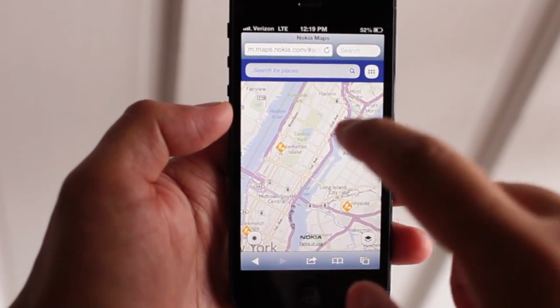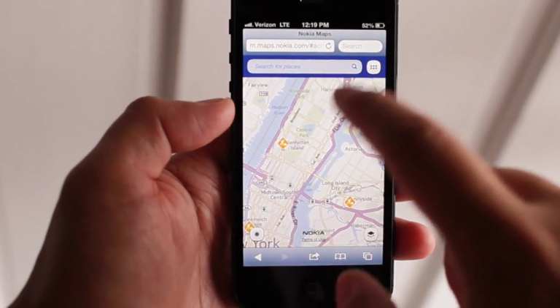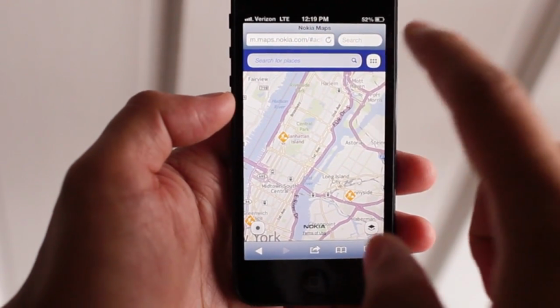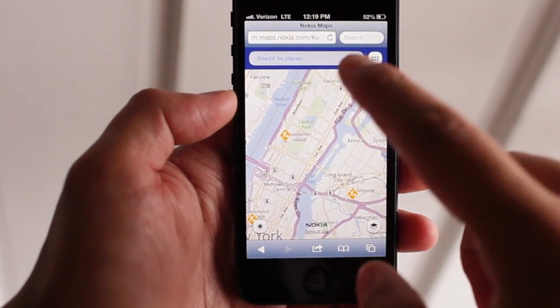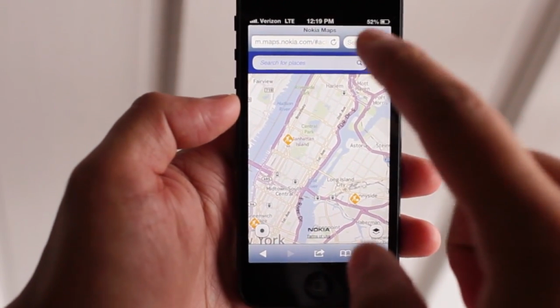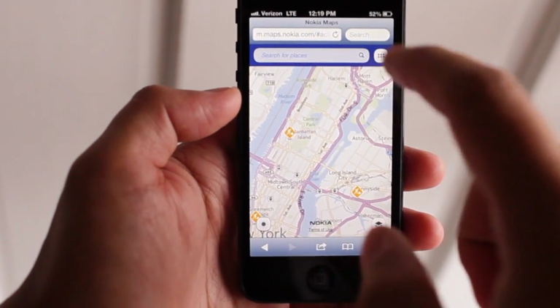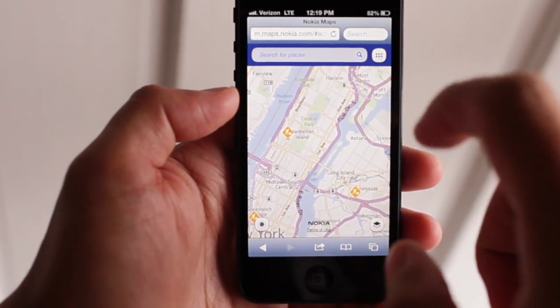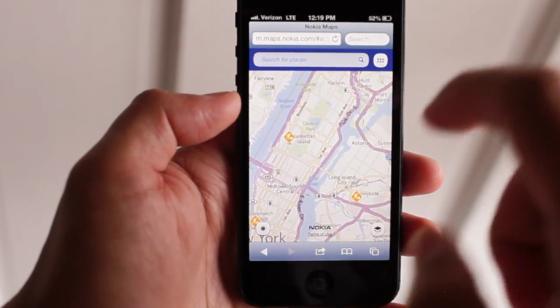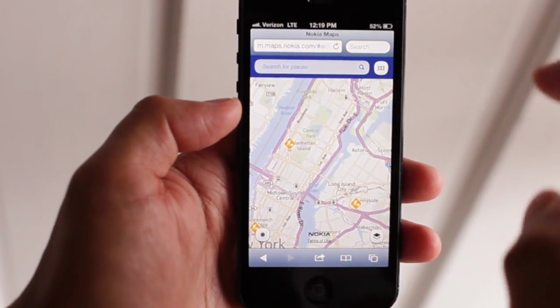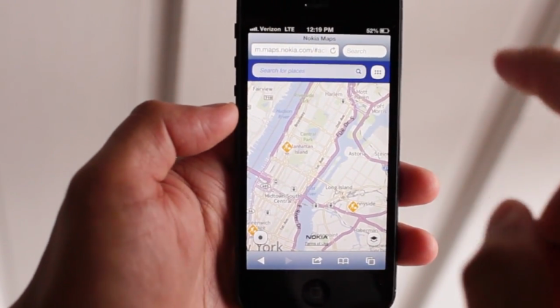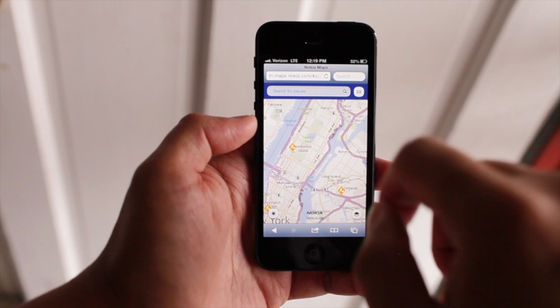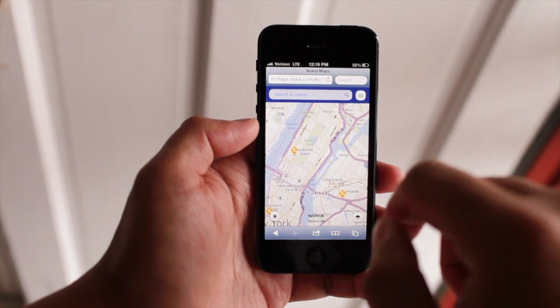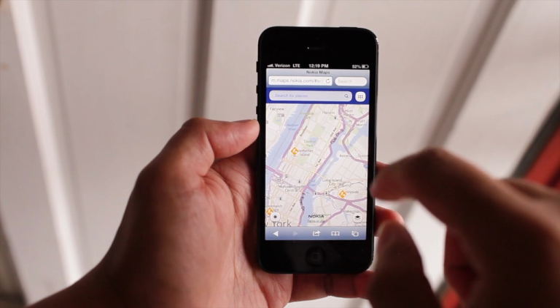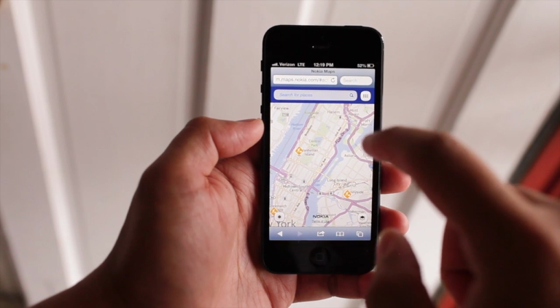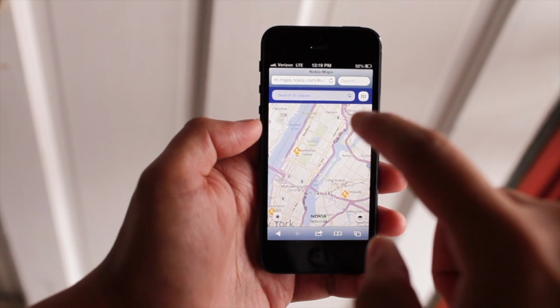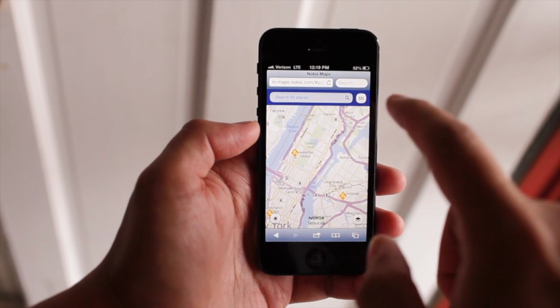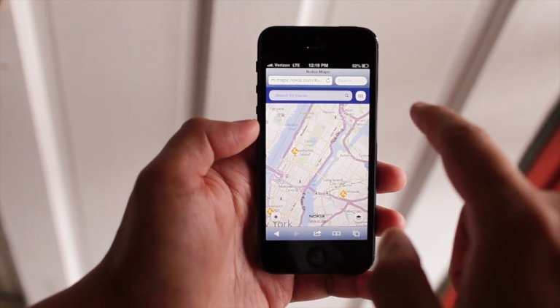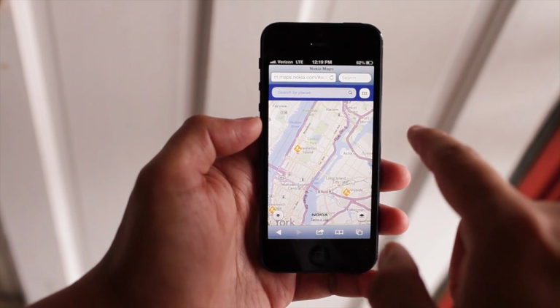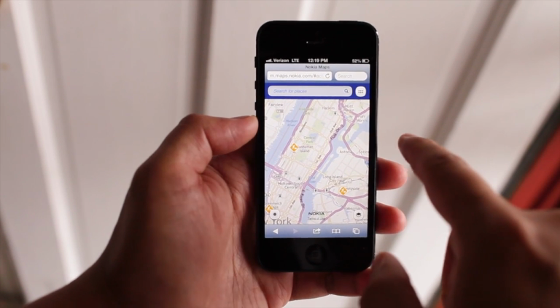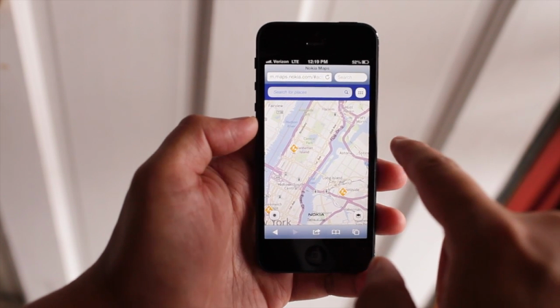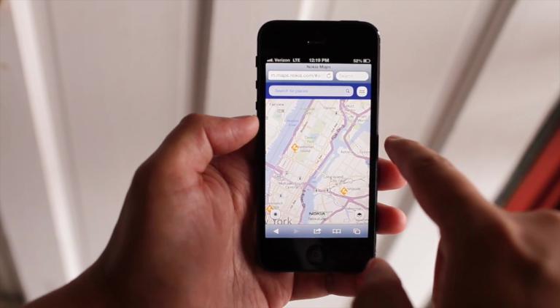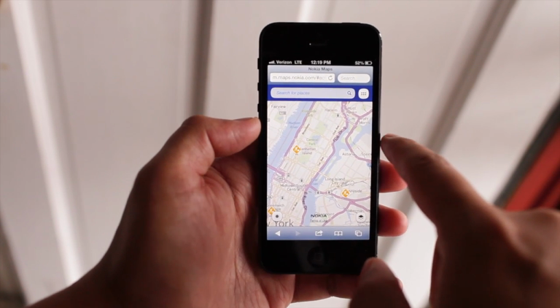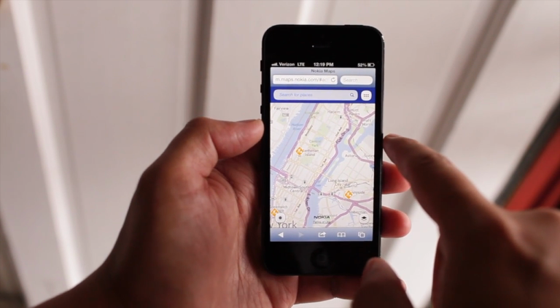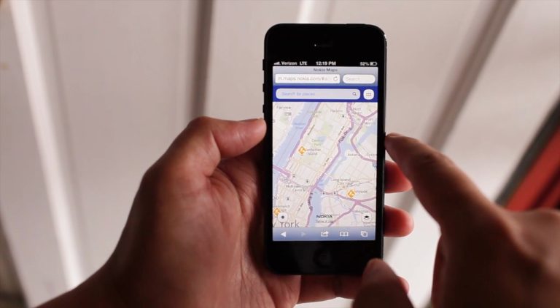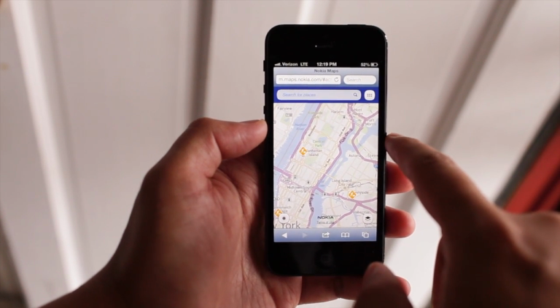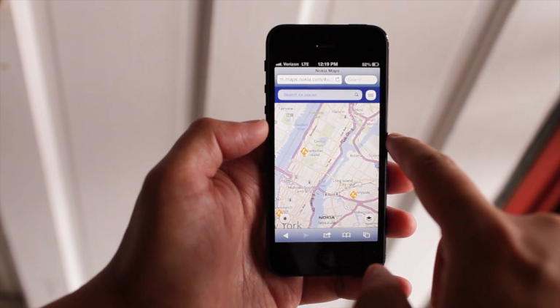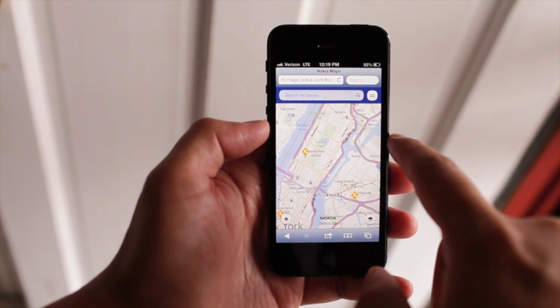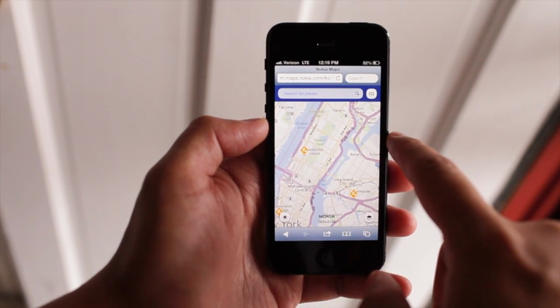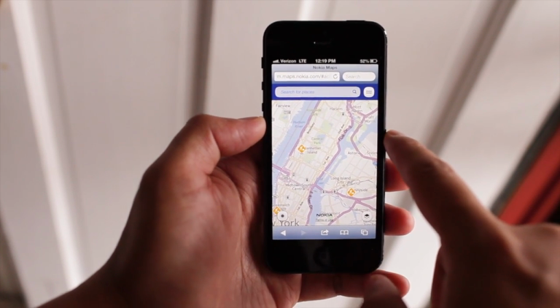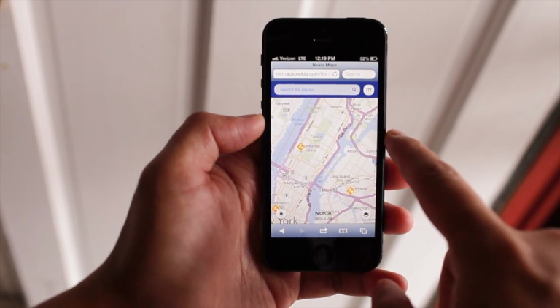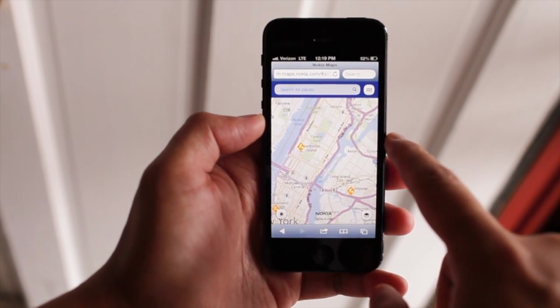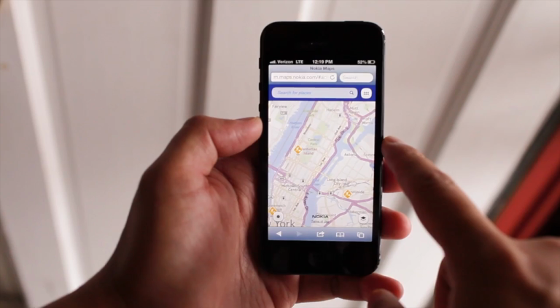Unfortunately, right now it's only a web app. You need to go to the browser by going to maps.nokia.com.